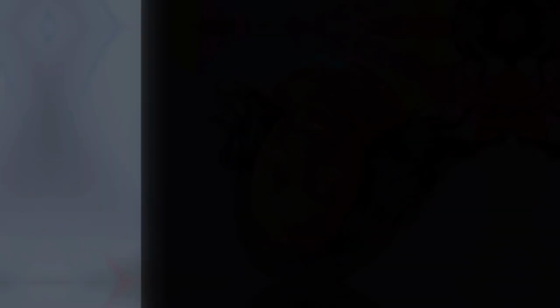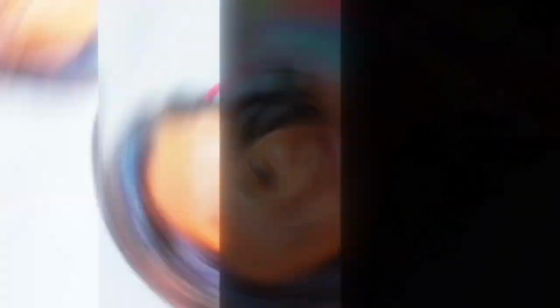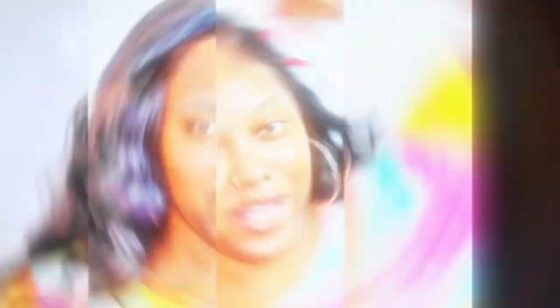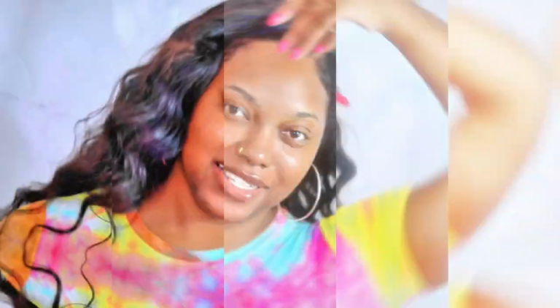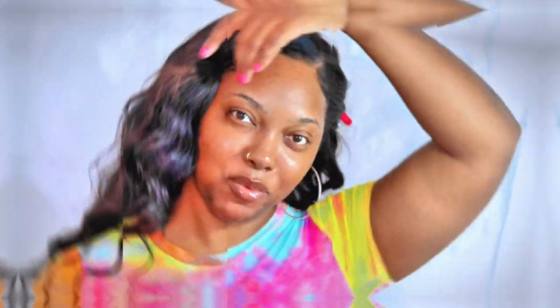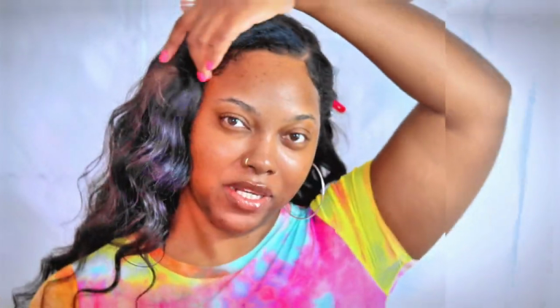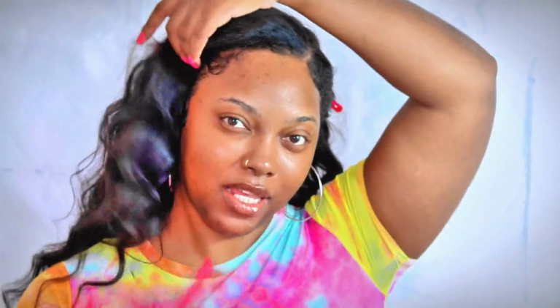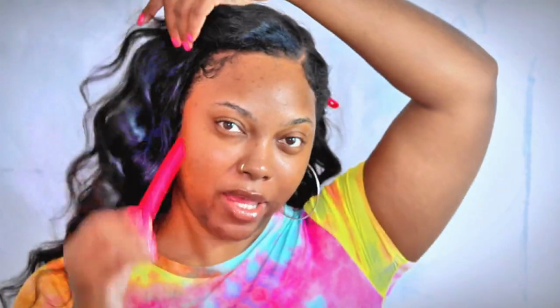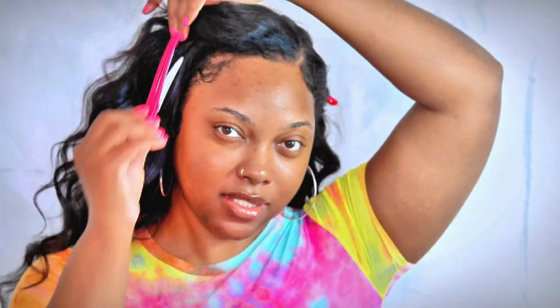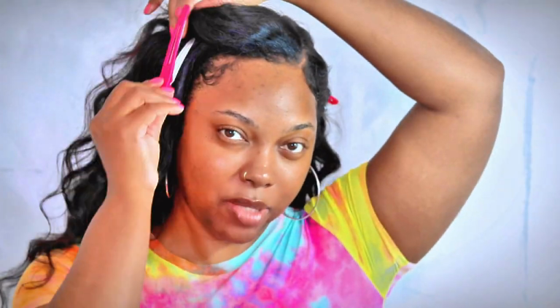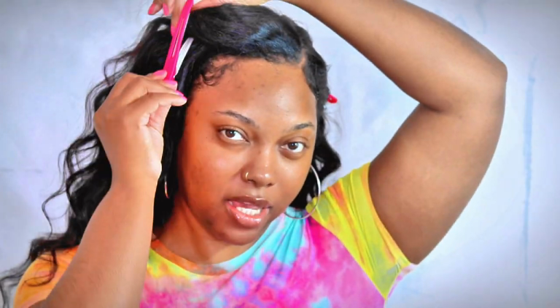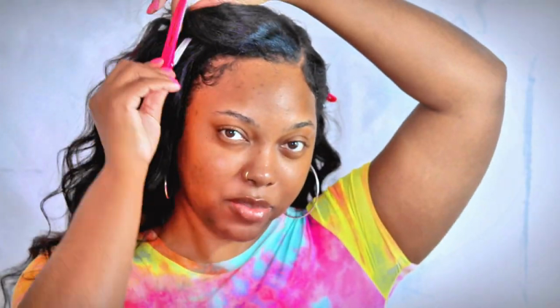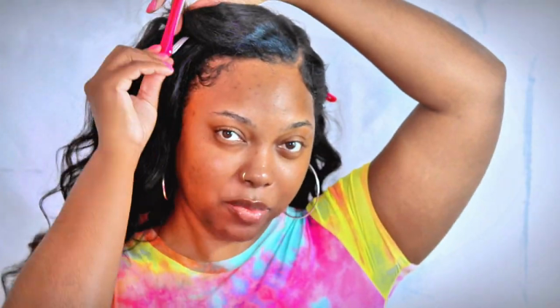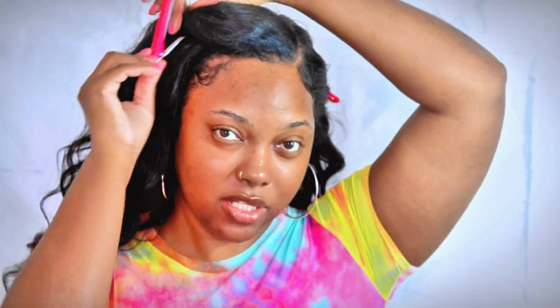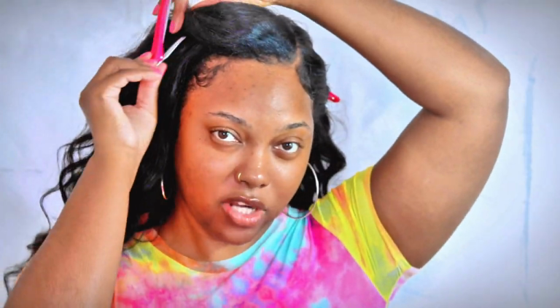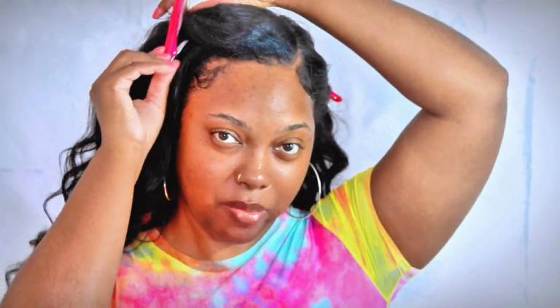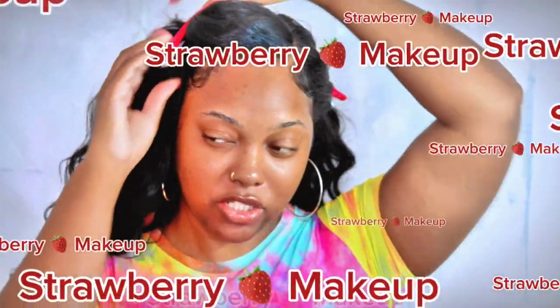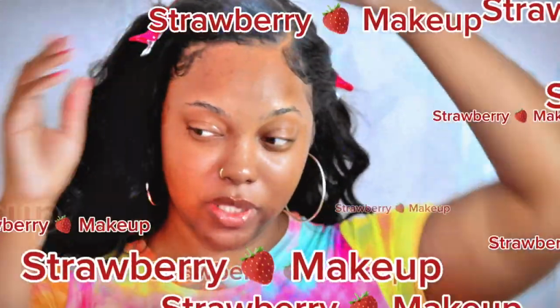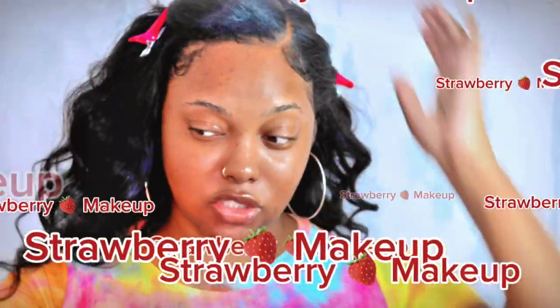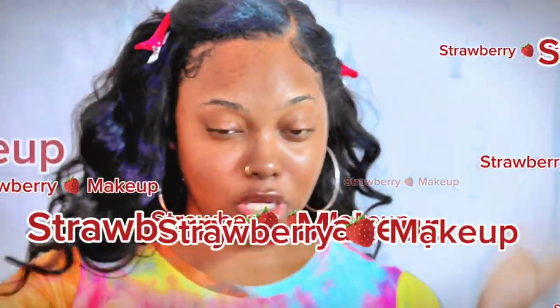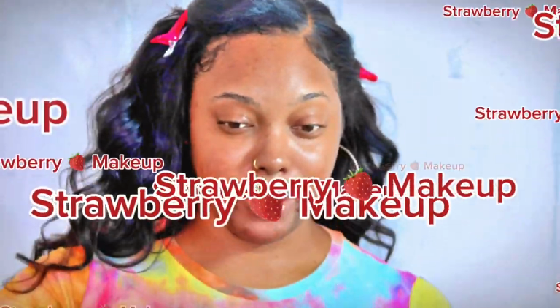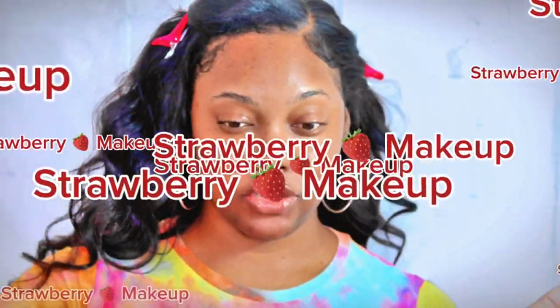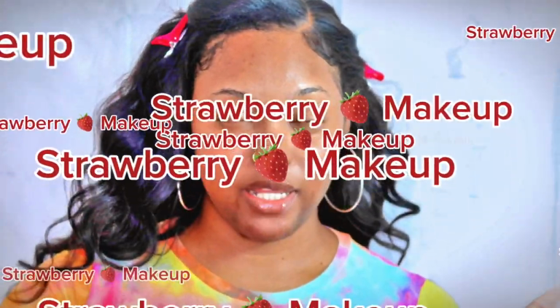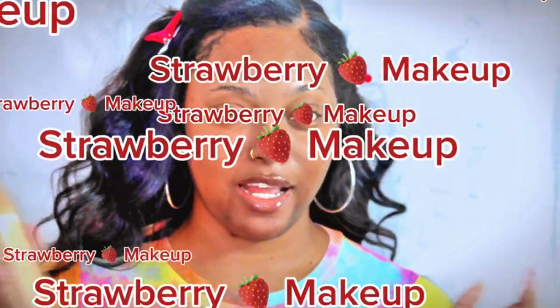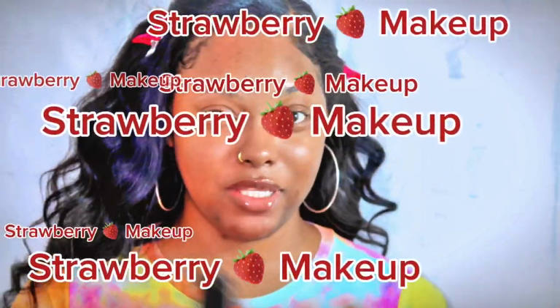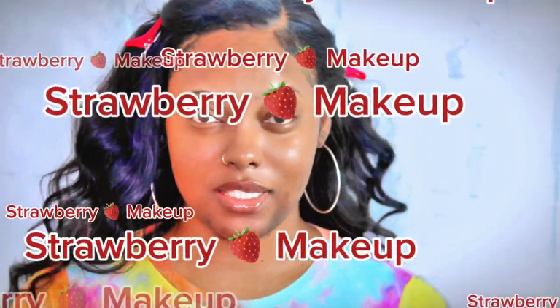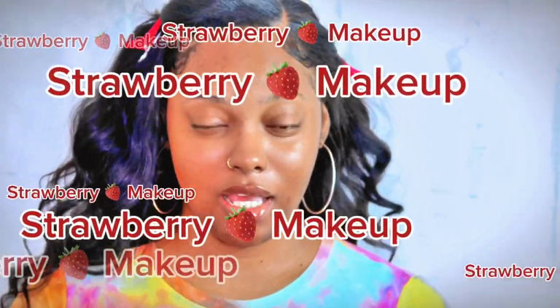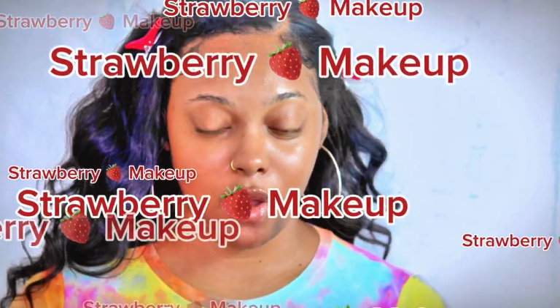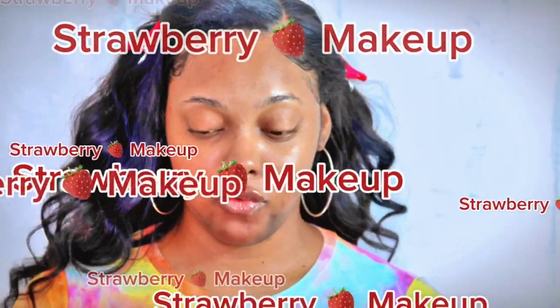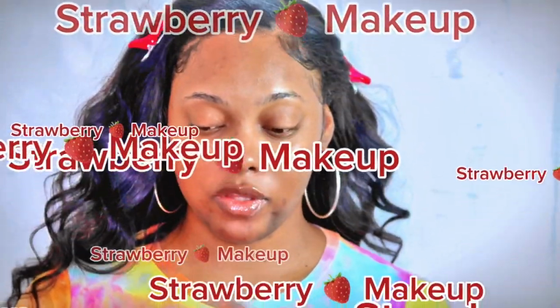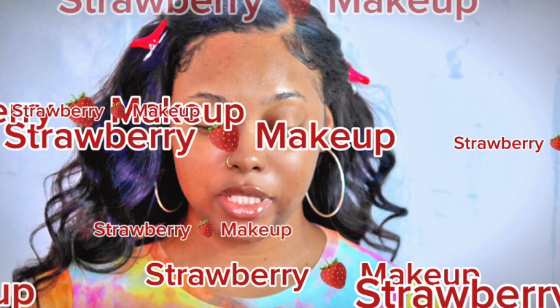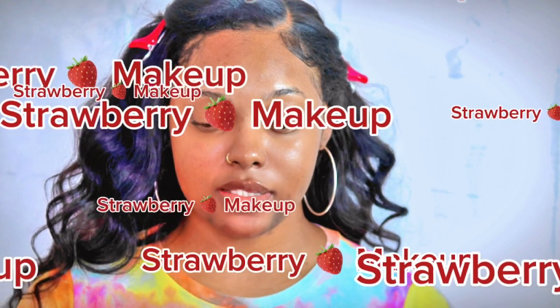Hey guys, I've been wanting to get back into makeup, so I'm going to start by doing the strawberry trend that I've been seeing all over the place.